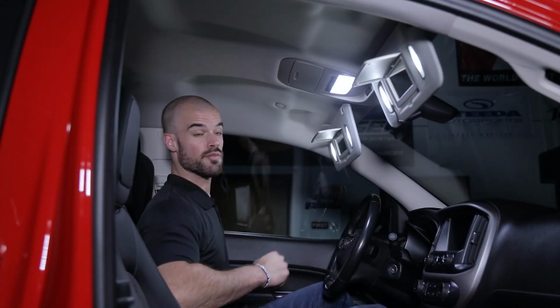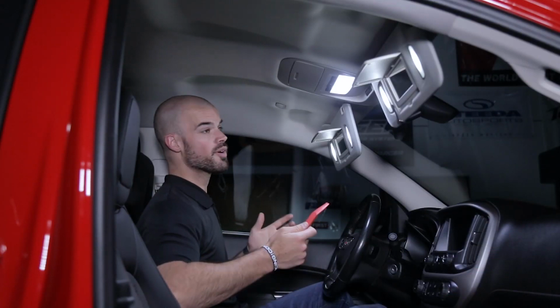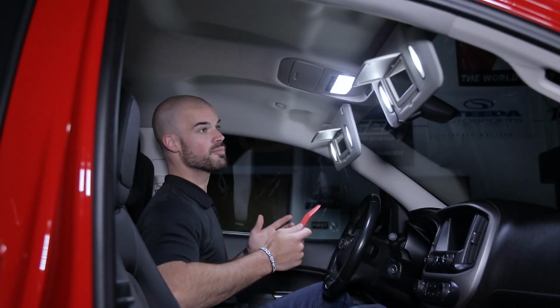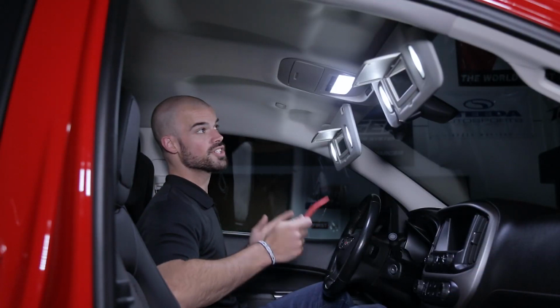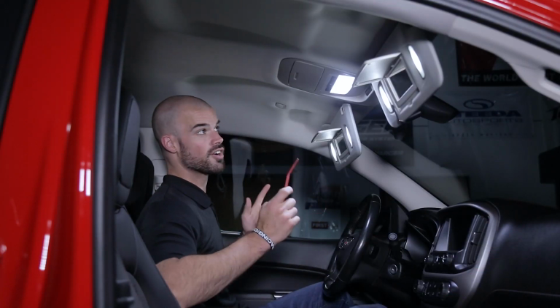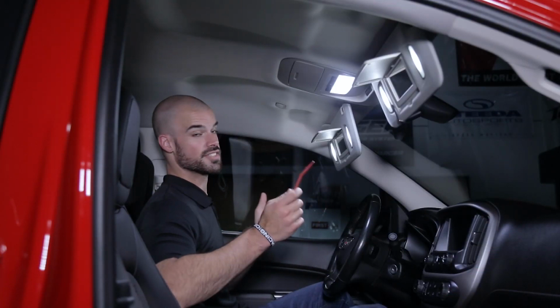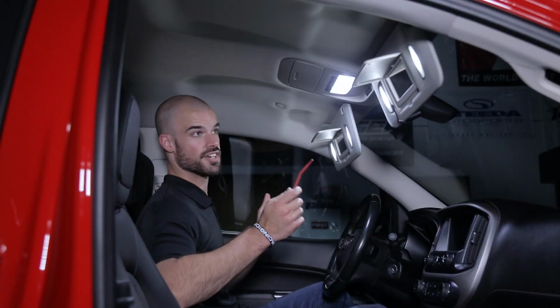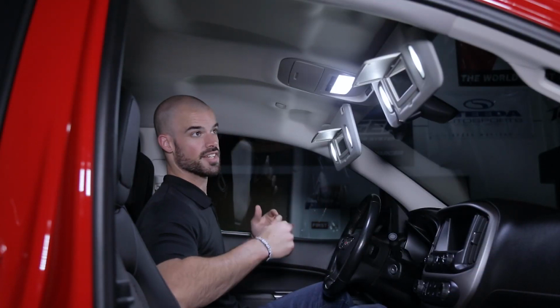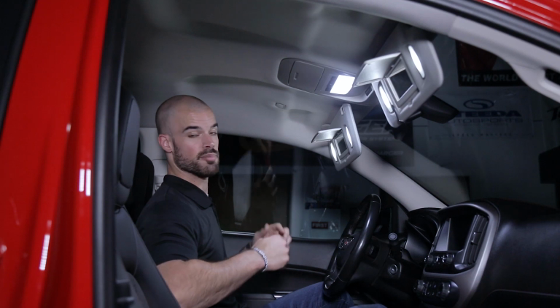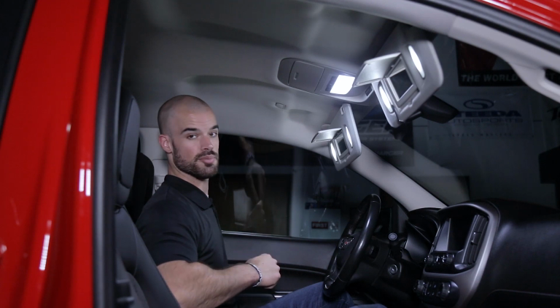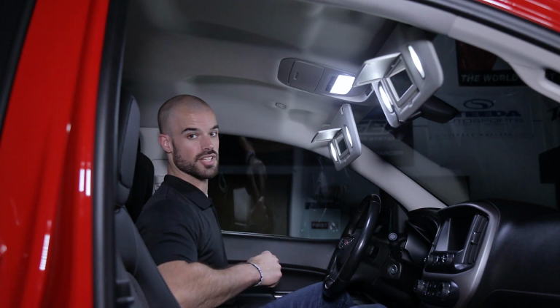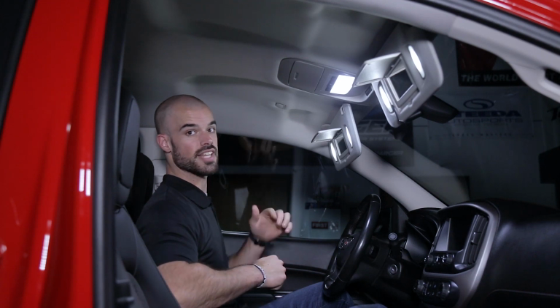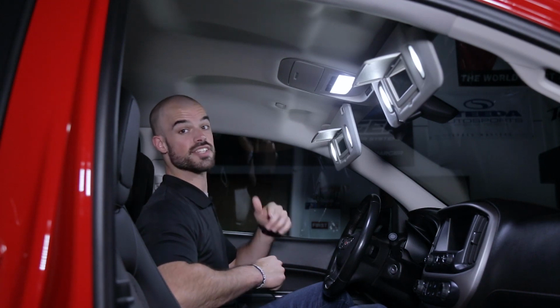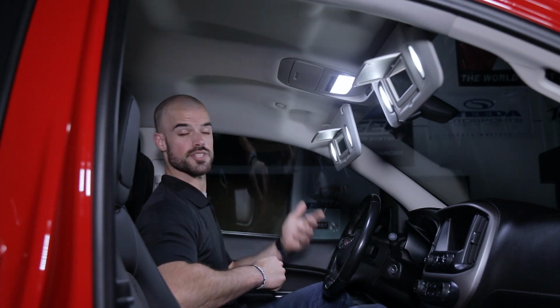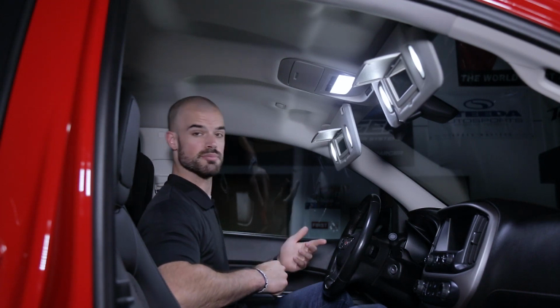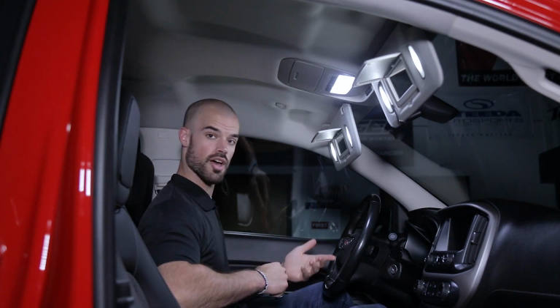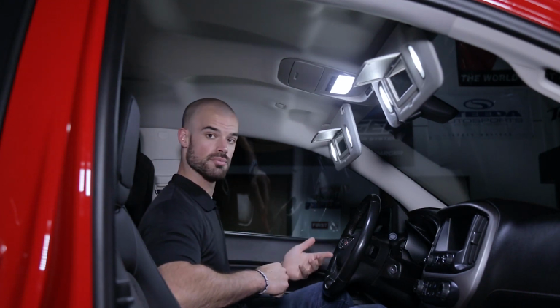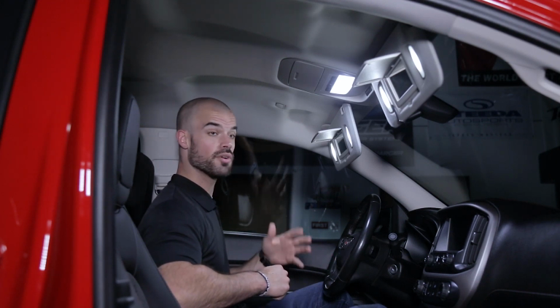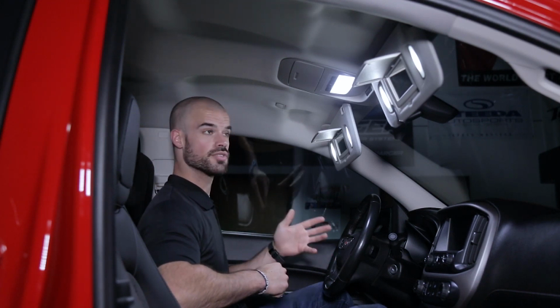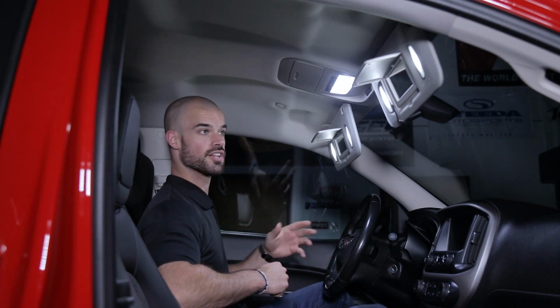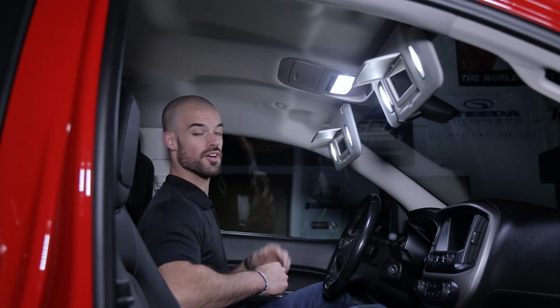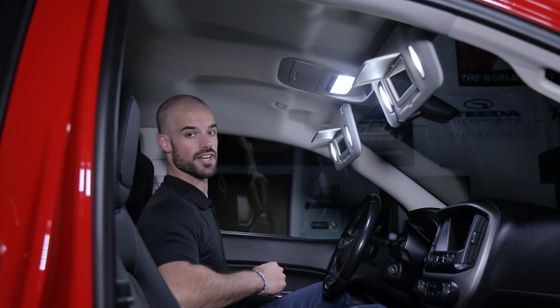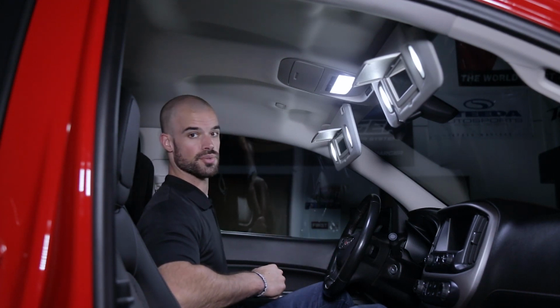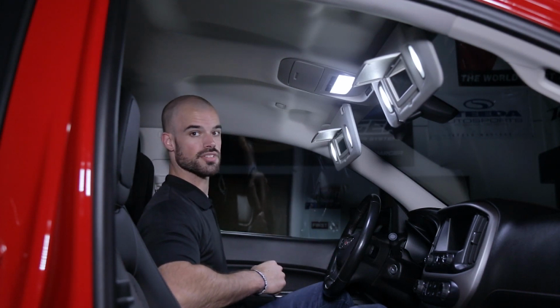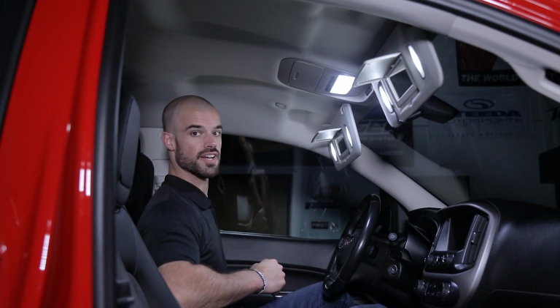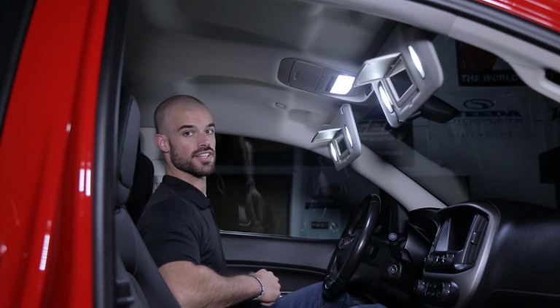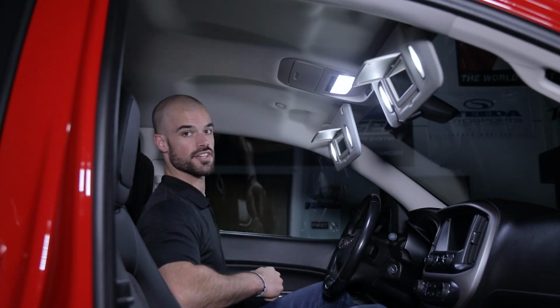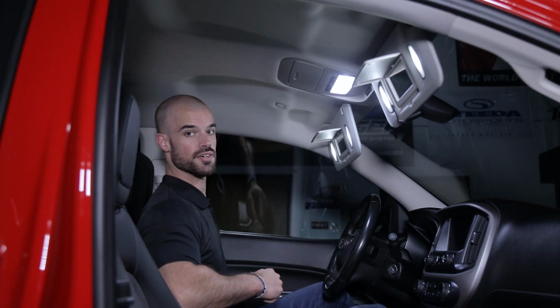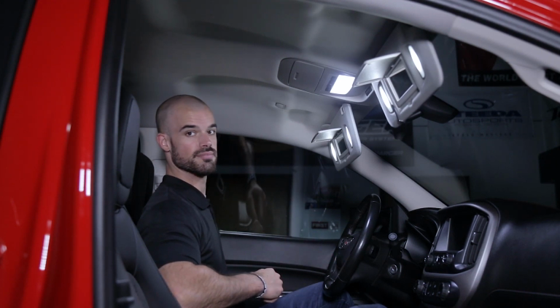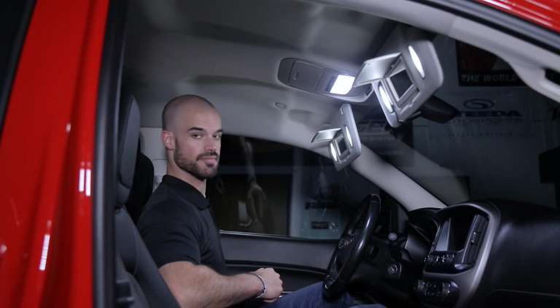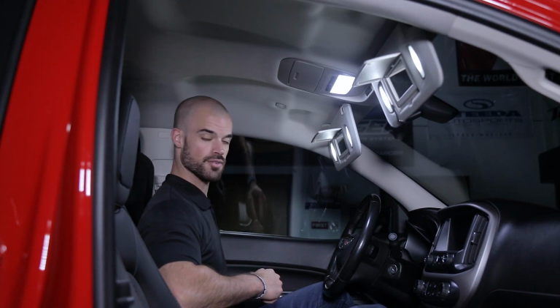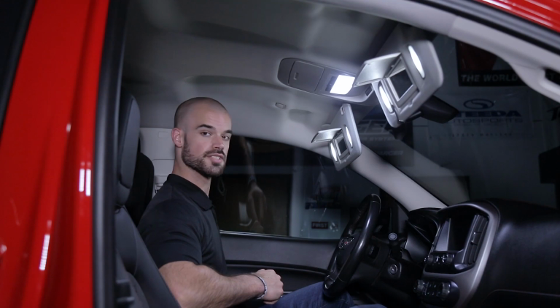For more information on our interior LED bulbs, click the link in the description below or use our dealer locator tool to find a dealer near you. Thanks for watching.